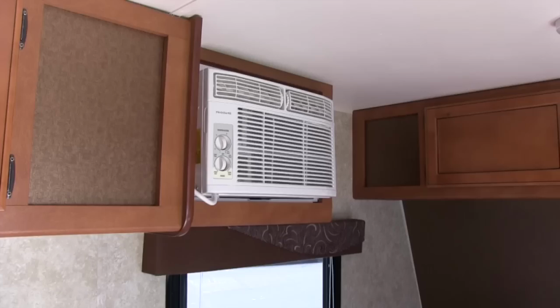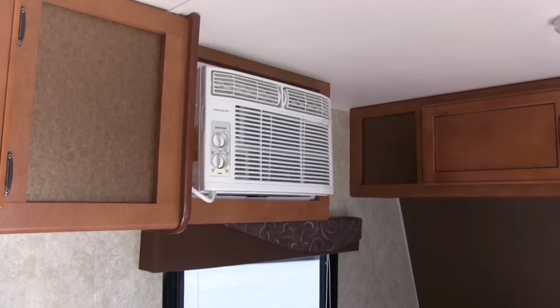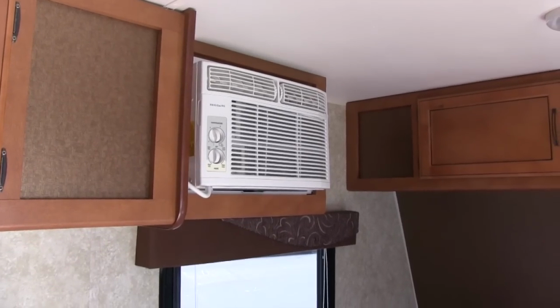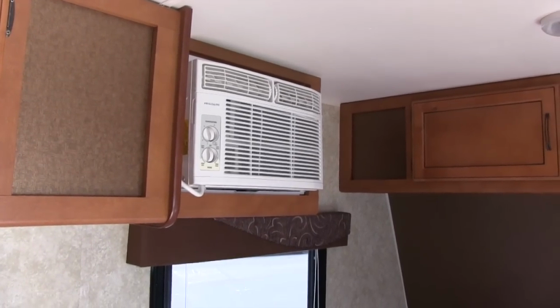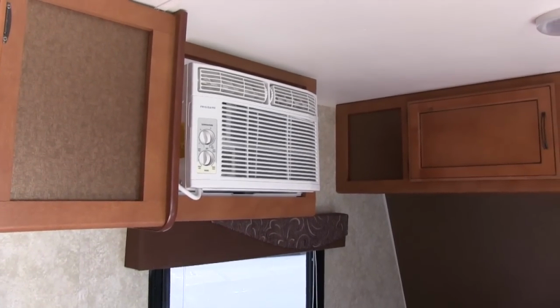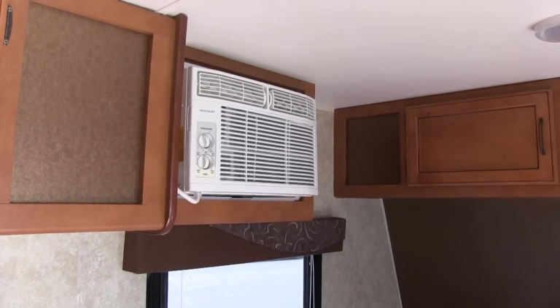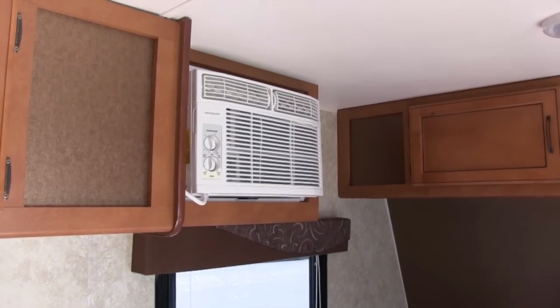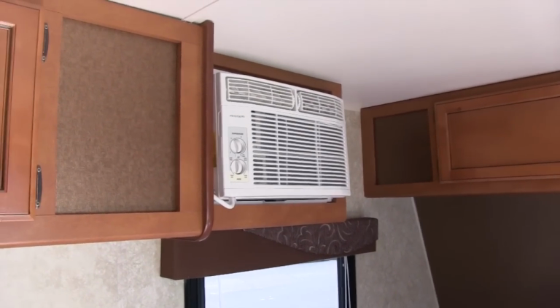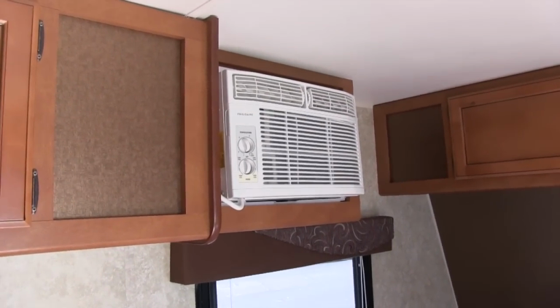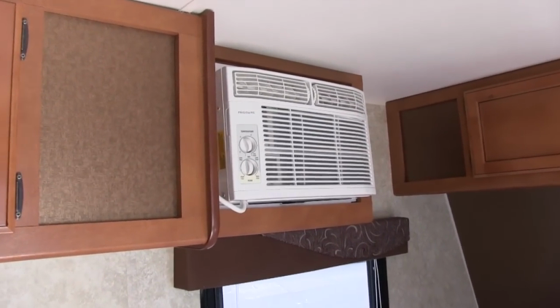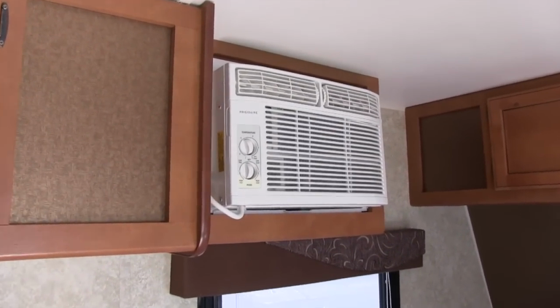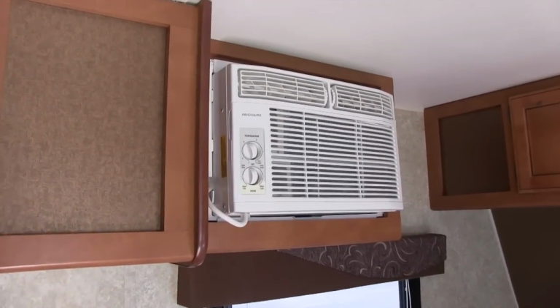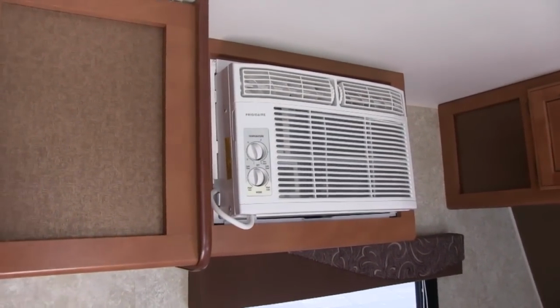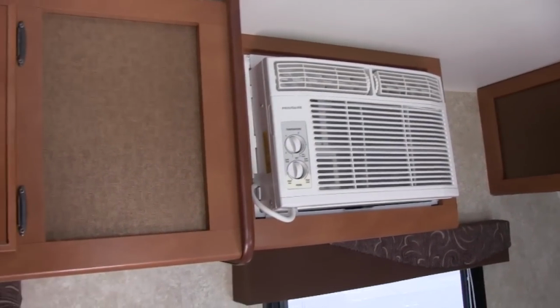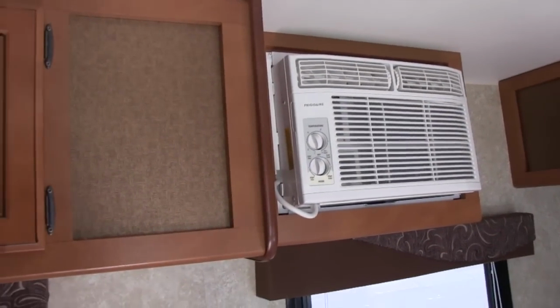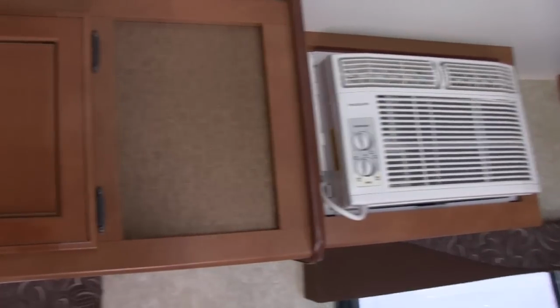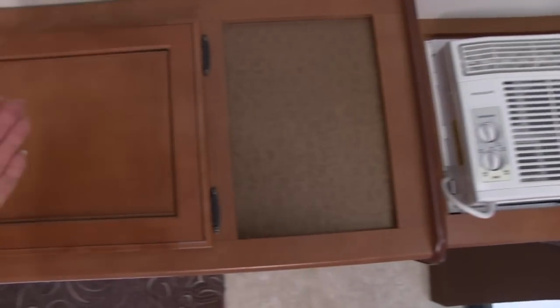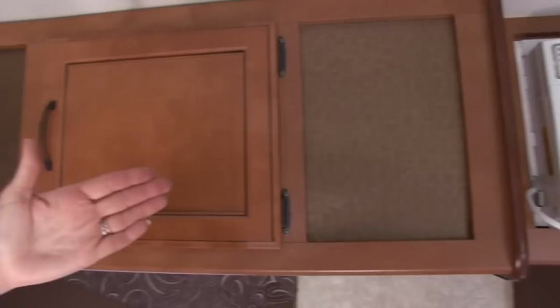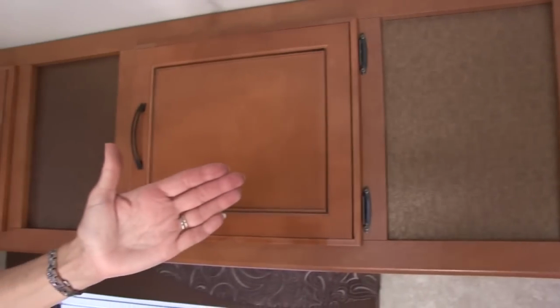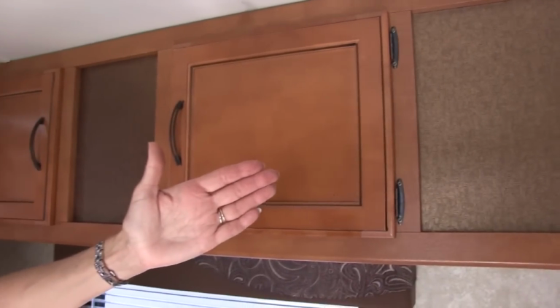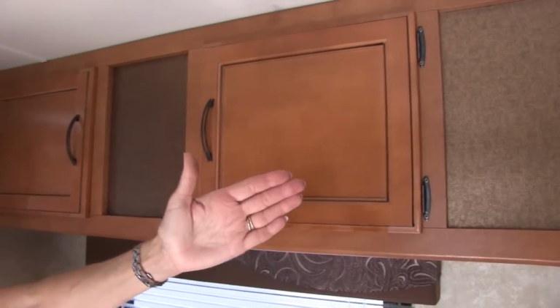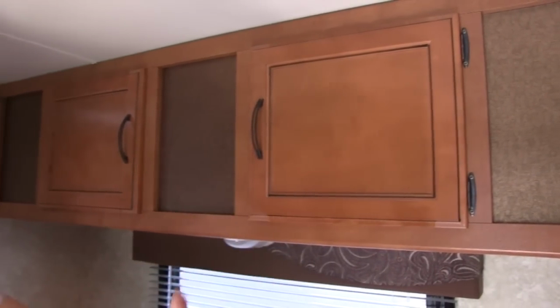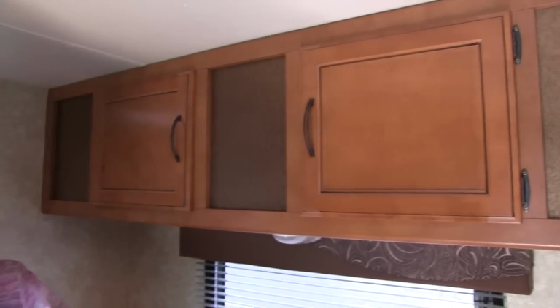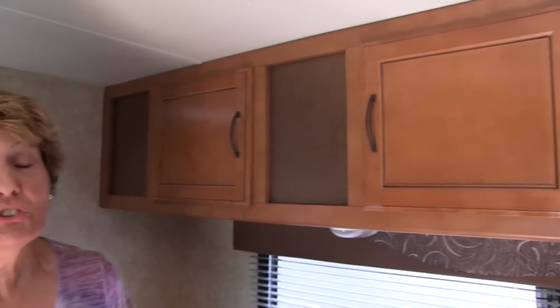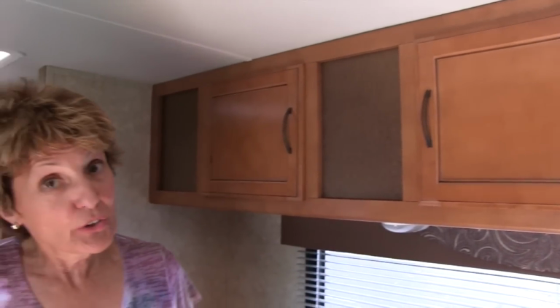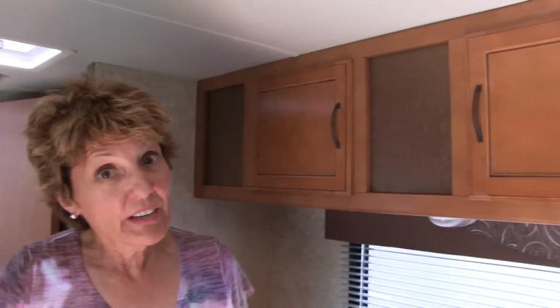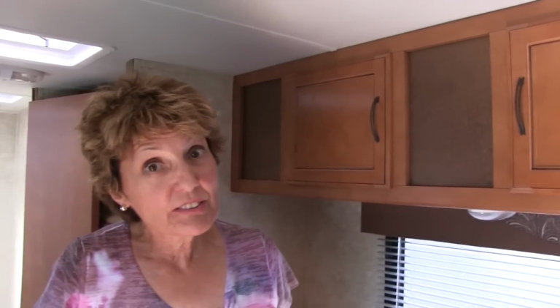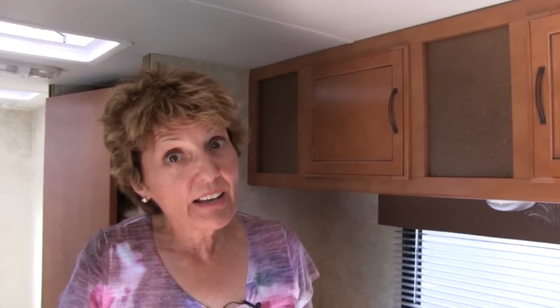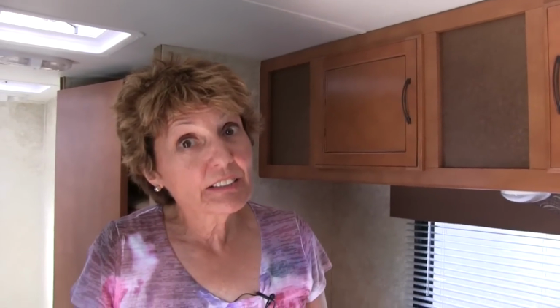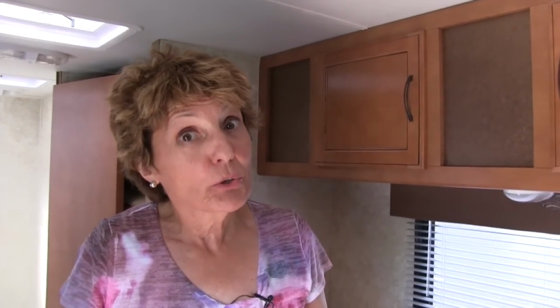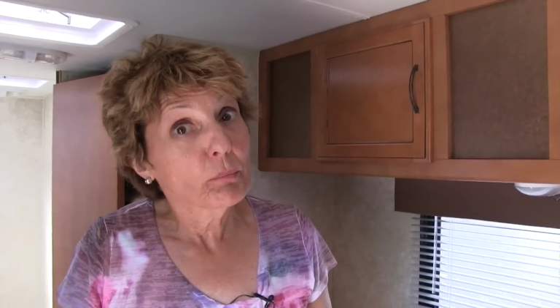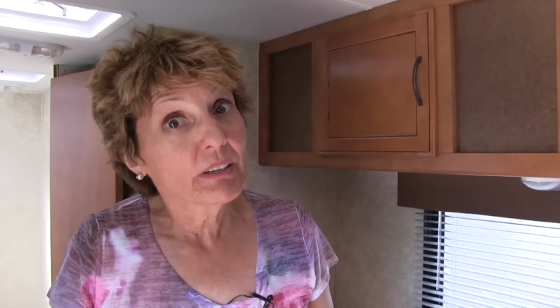We've got an air conditioner, which is going to be wonderful when they need it. And to show you the outside, let's go to Mike.